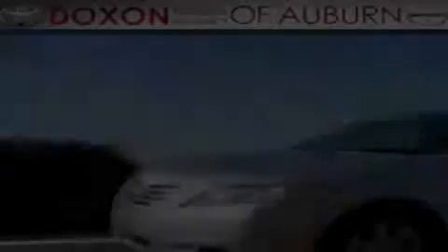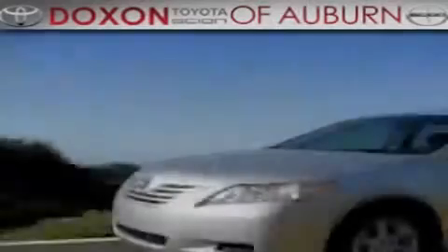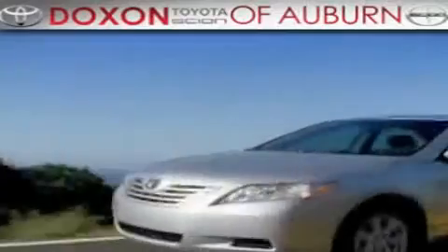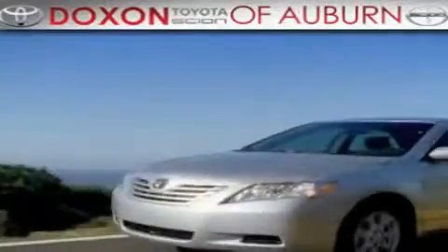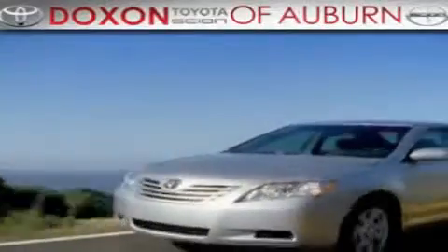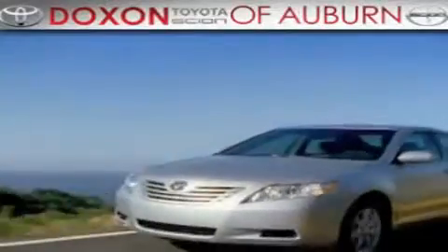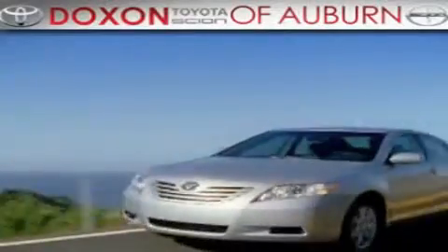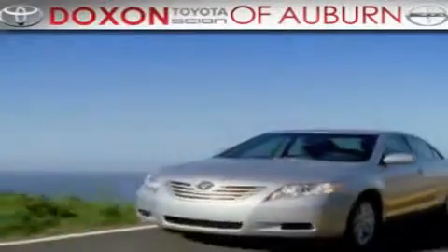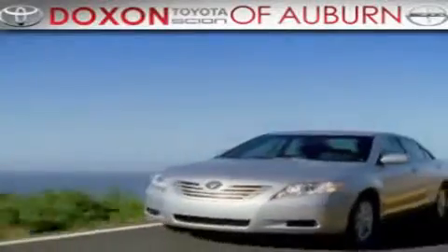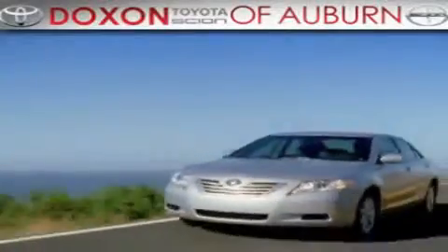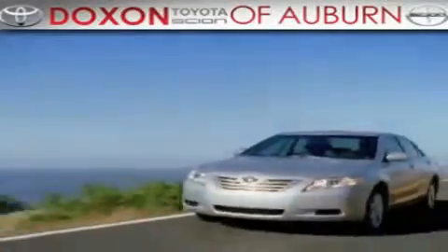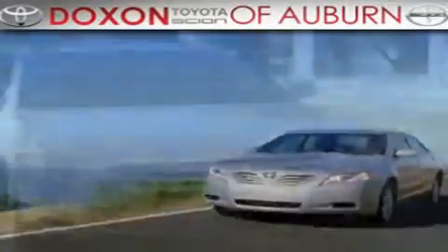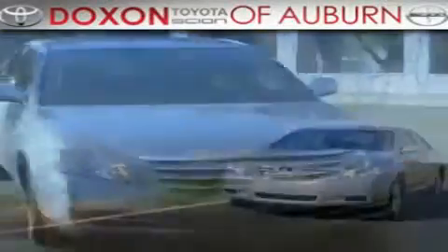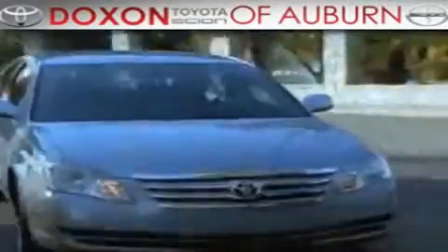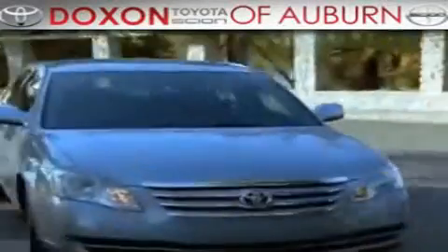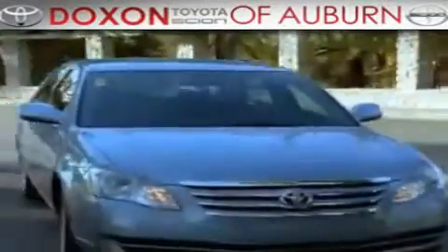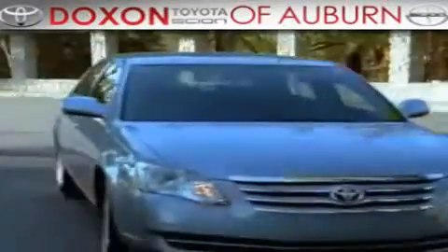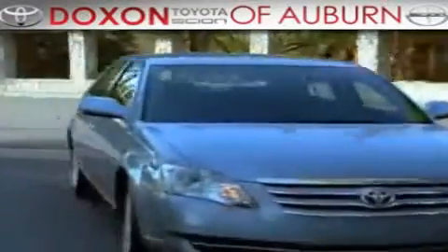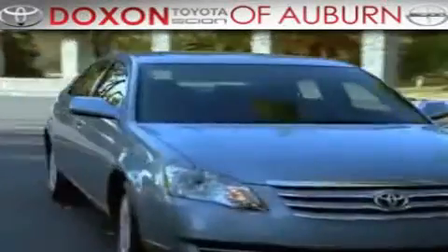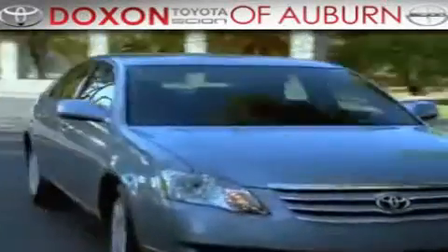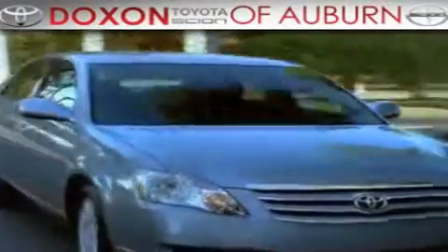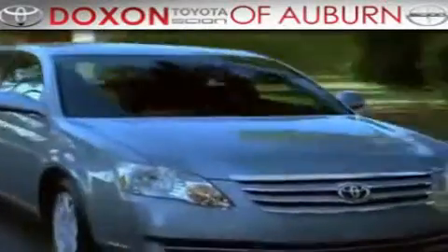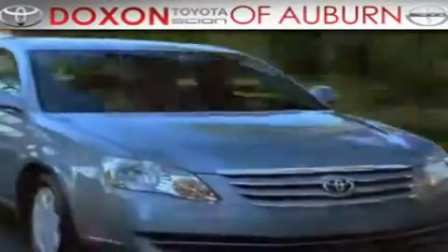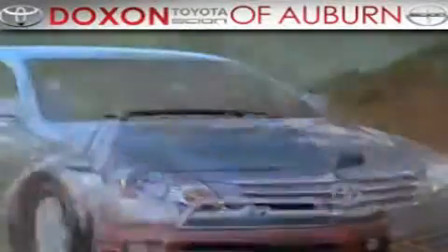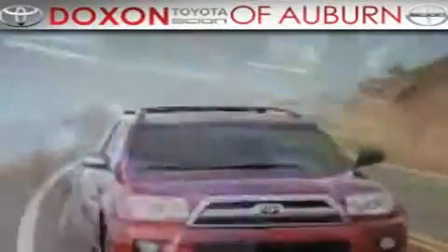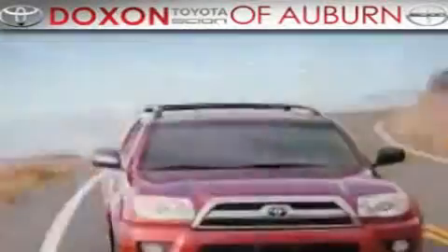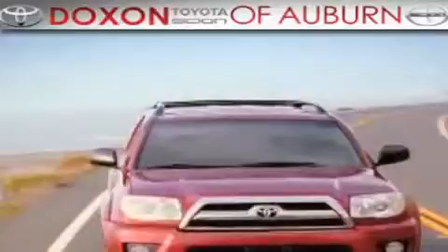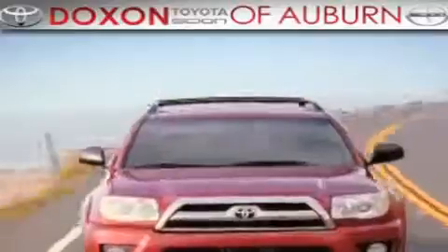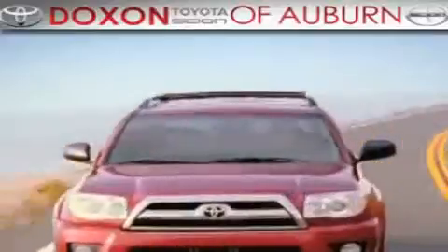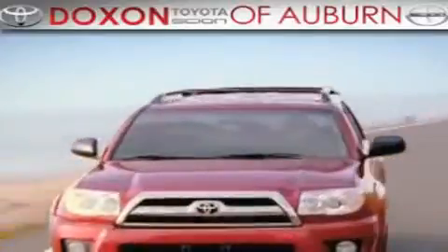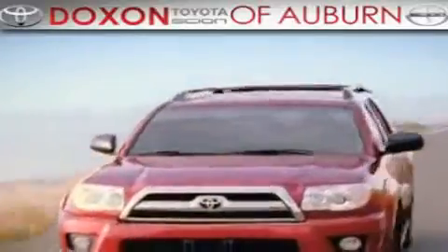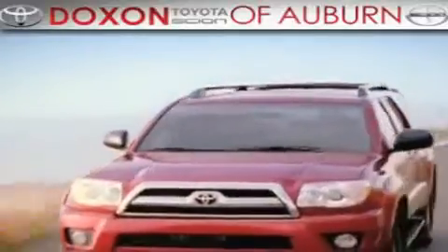Doxon Toyota of Auburn, where you save money today on every new and used Toyota since 1938.